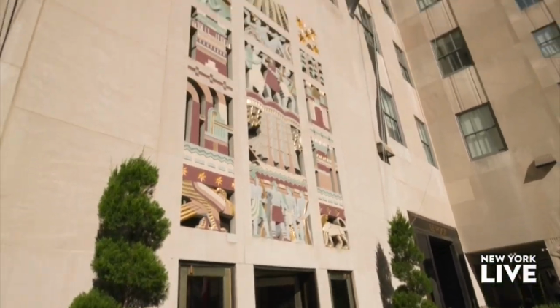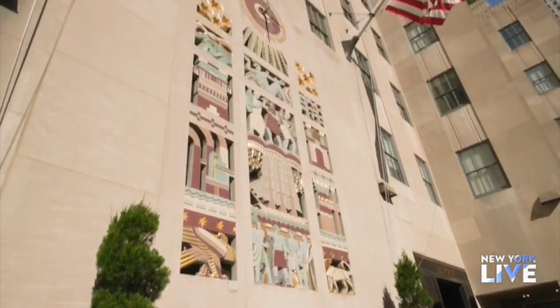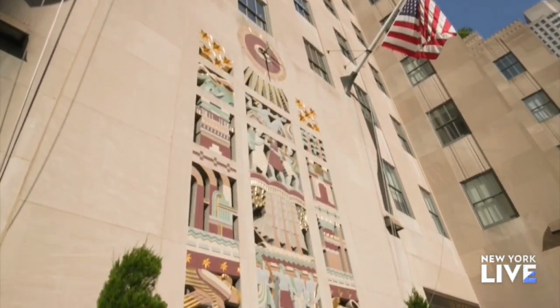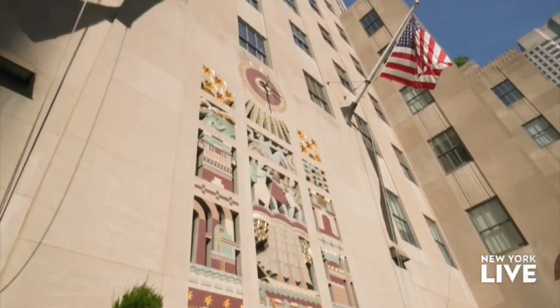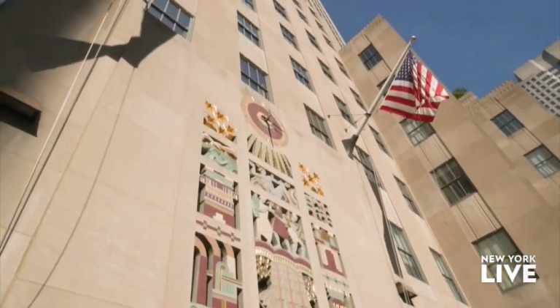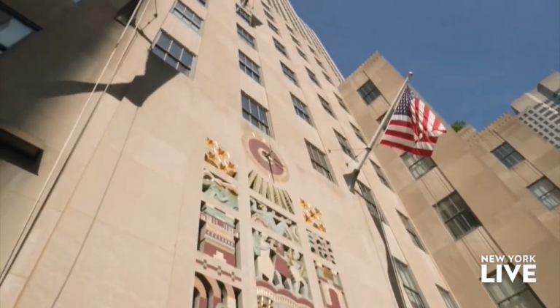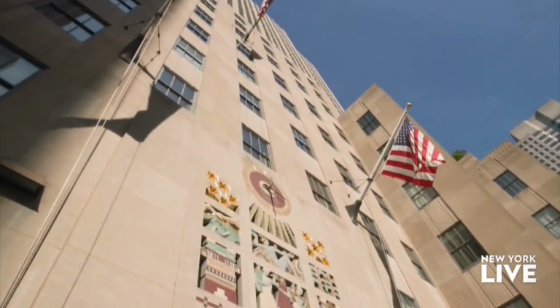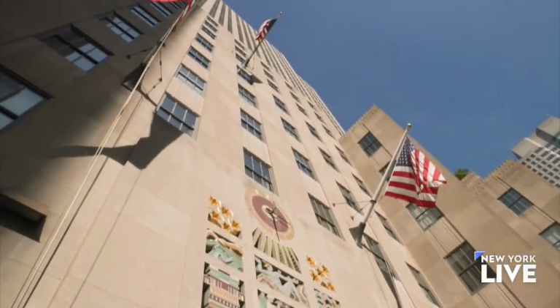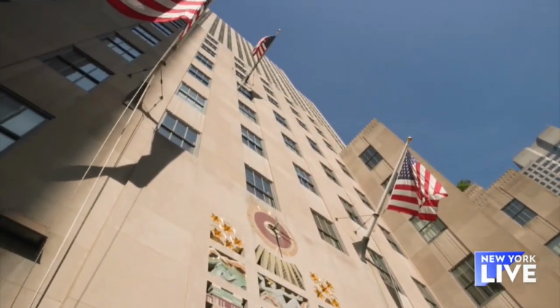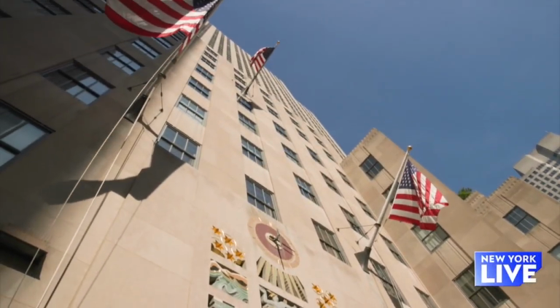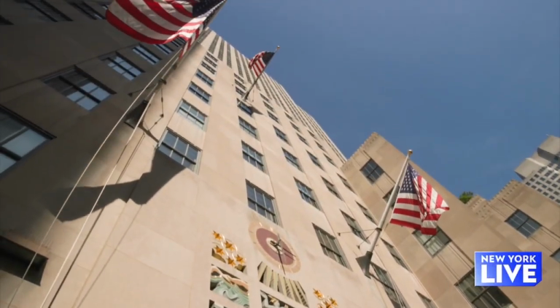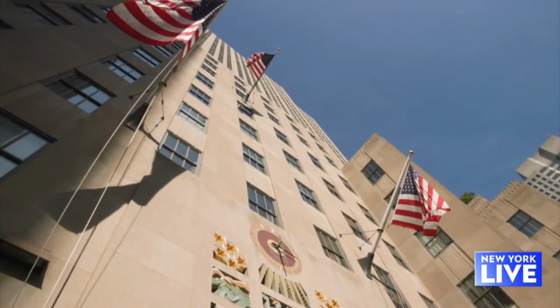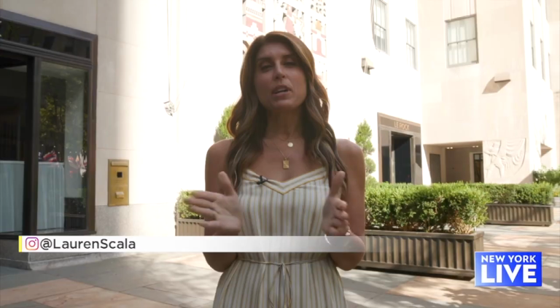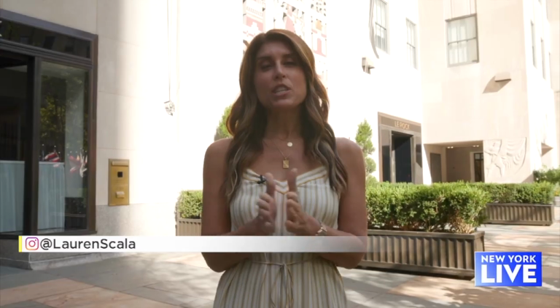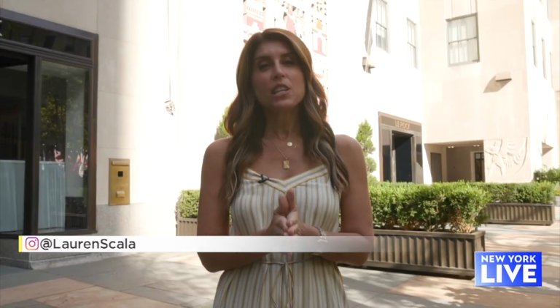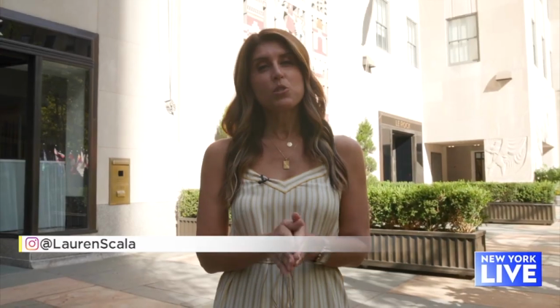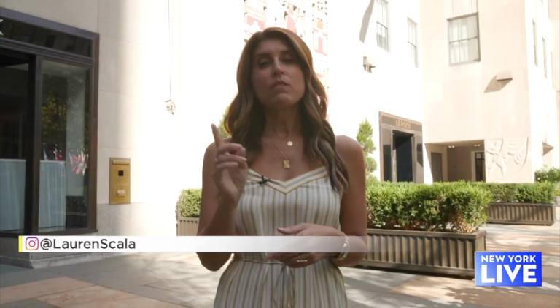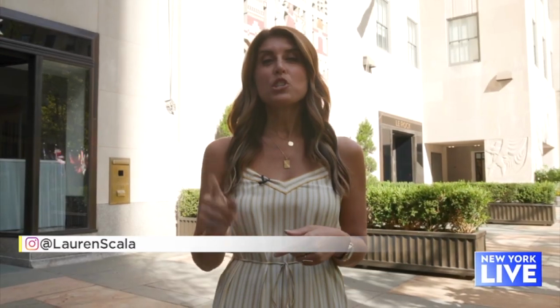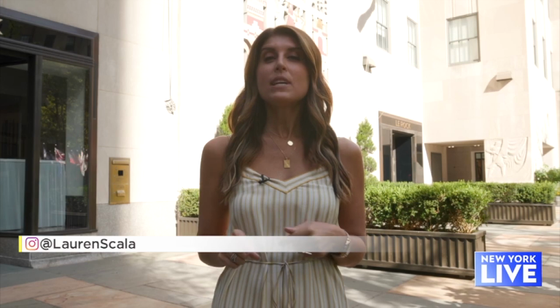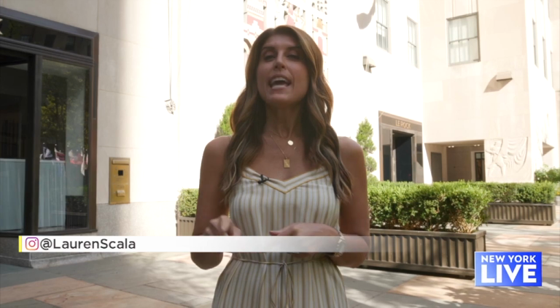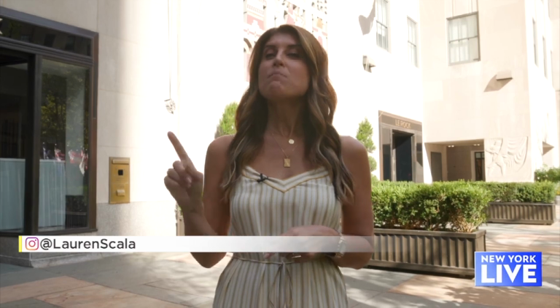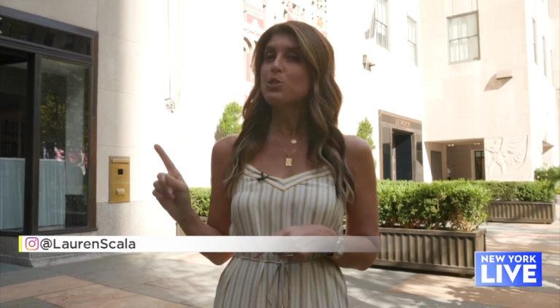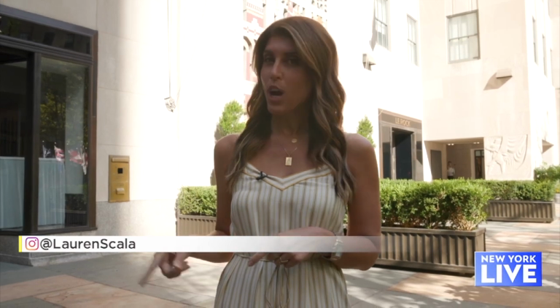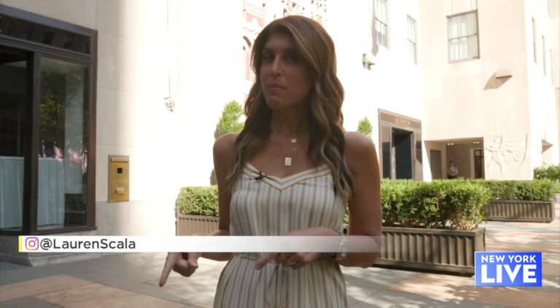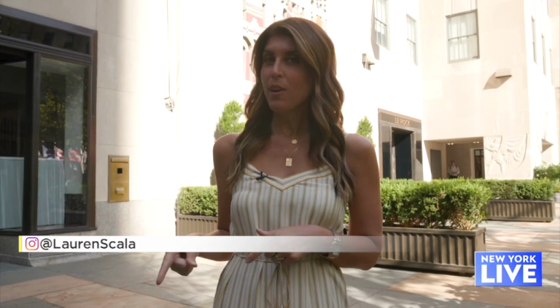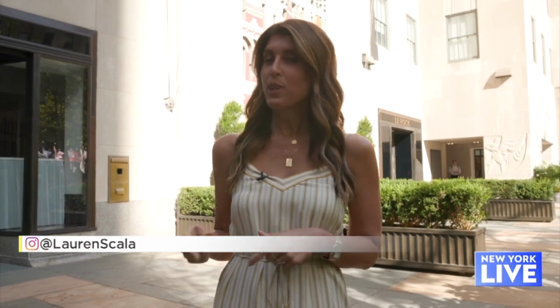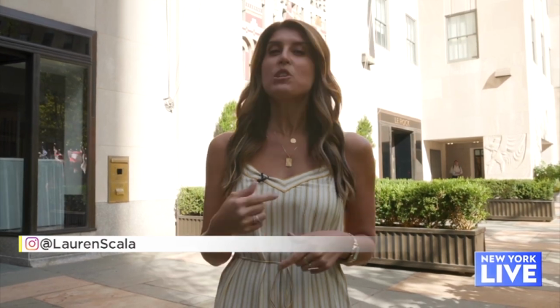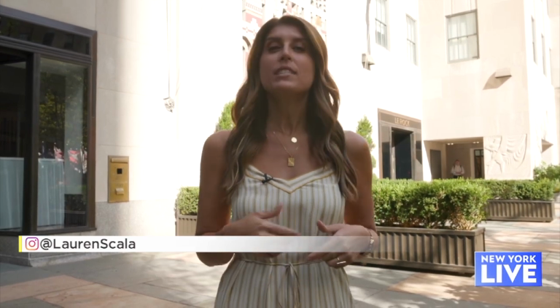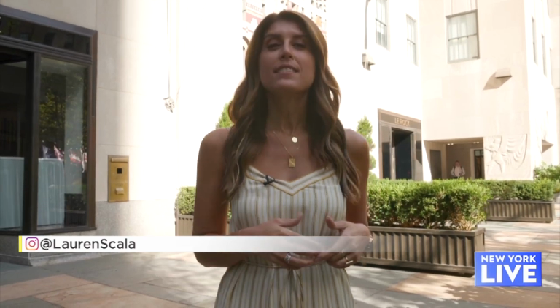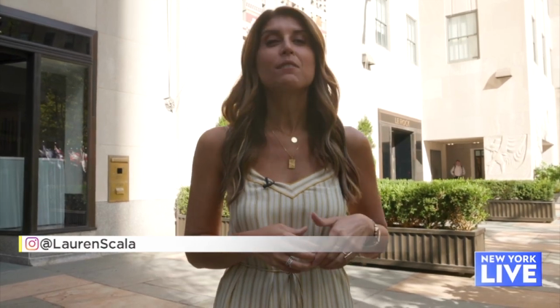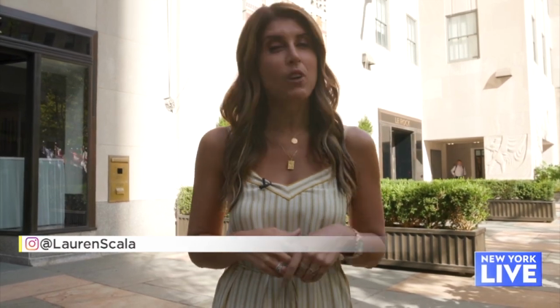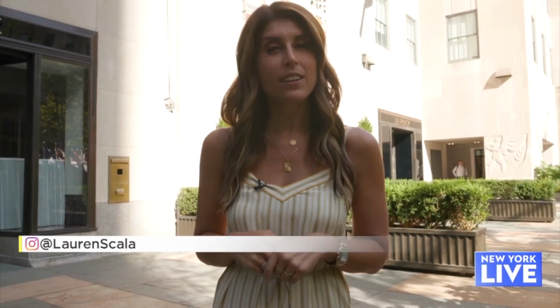Rockefeller Center has become quite the dining destination, and today we are taking you to one of the newest and most talked about. We're giving you a taste of La Roque.